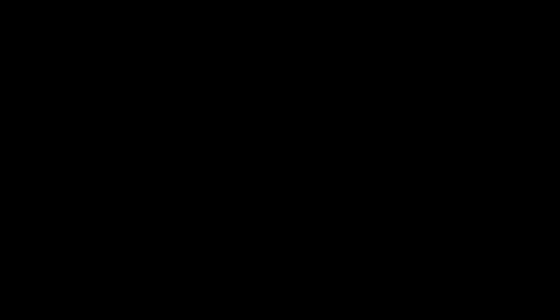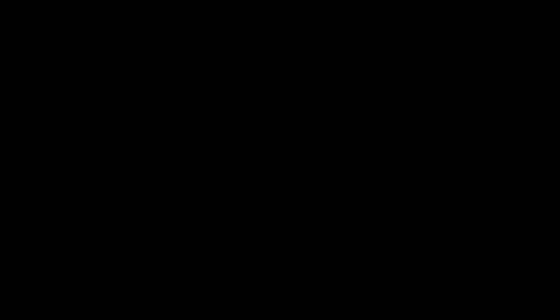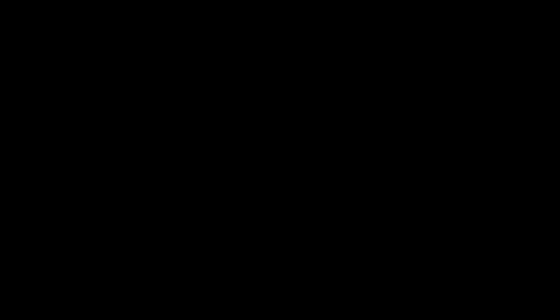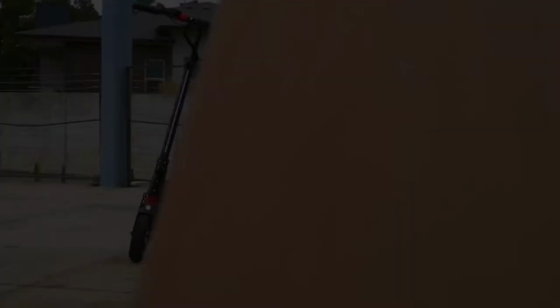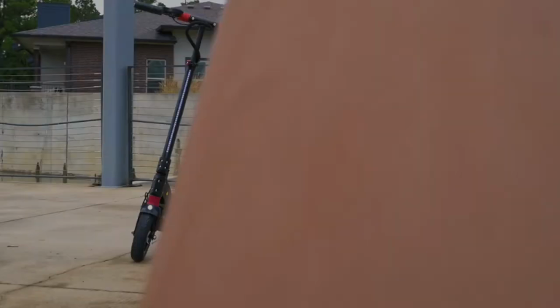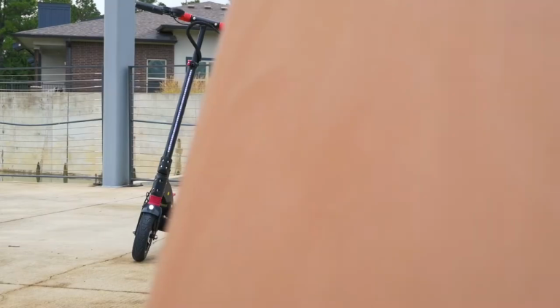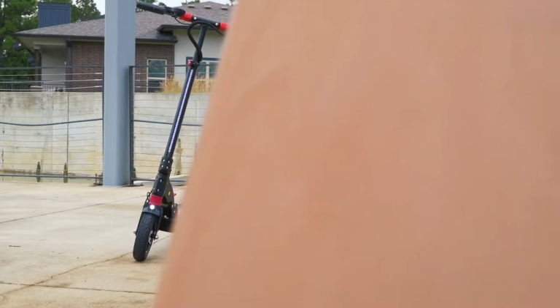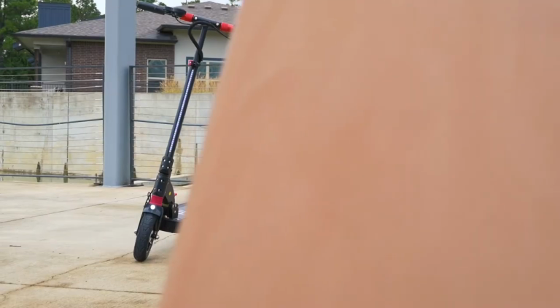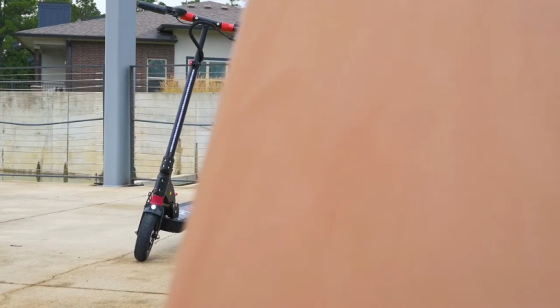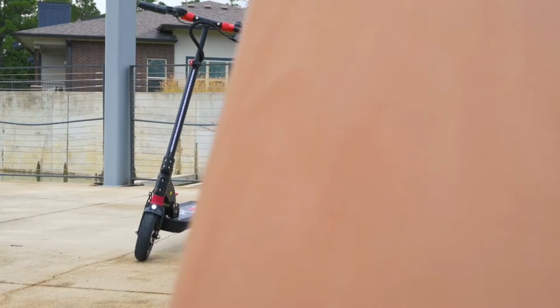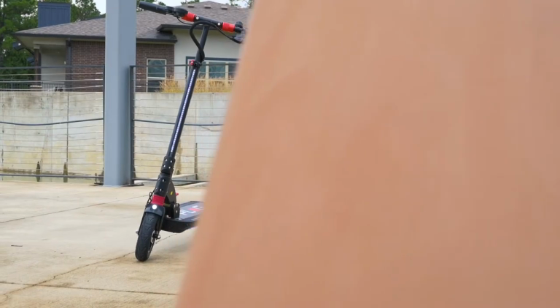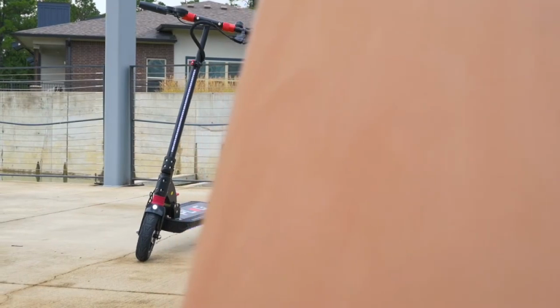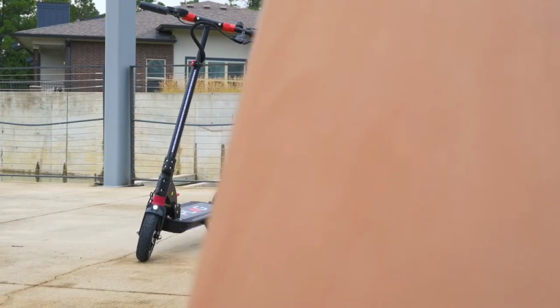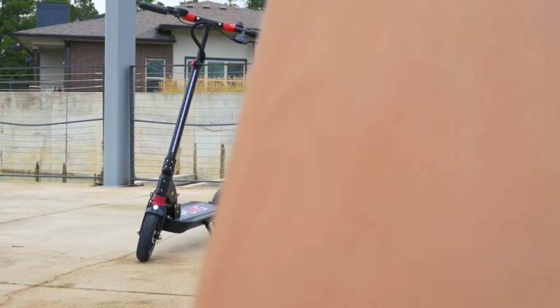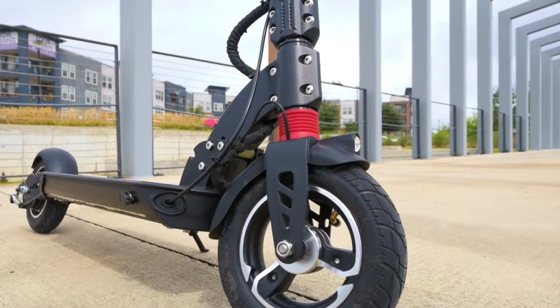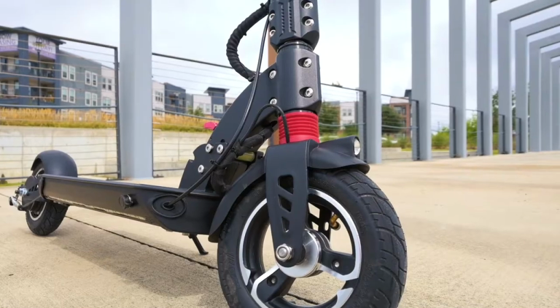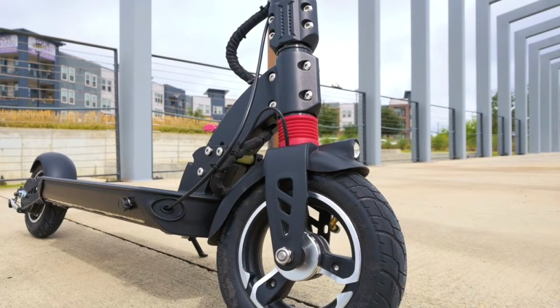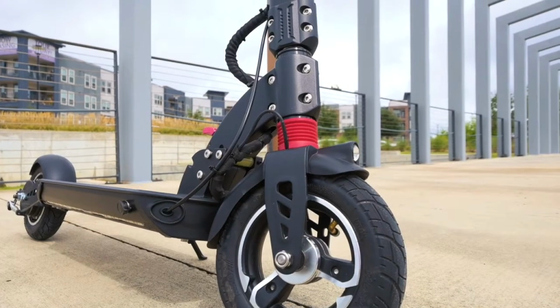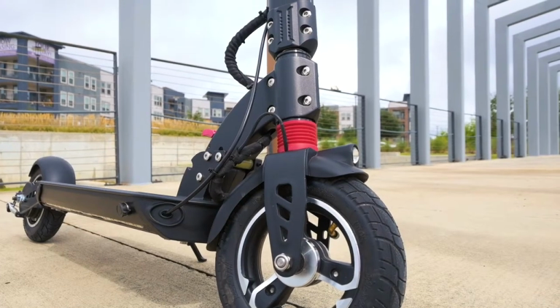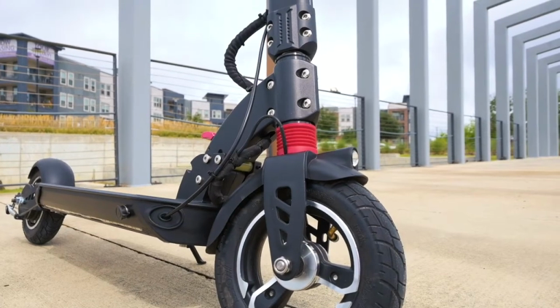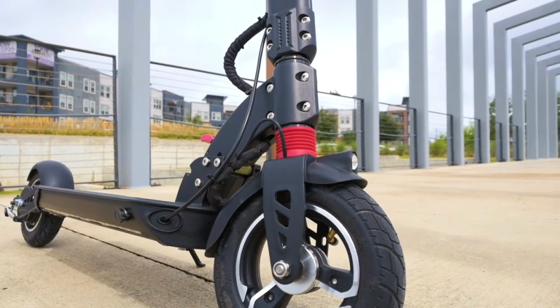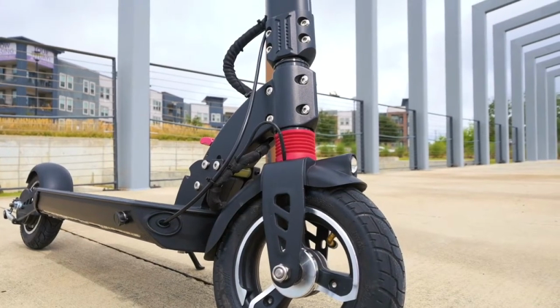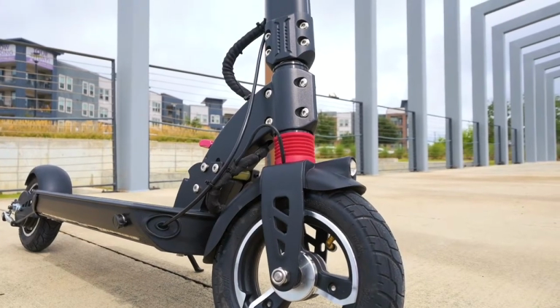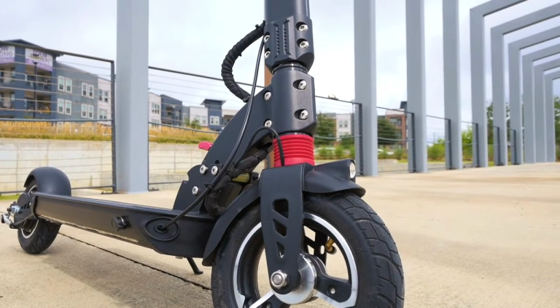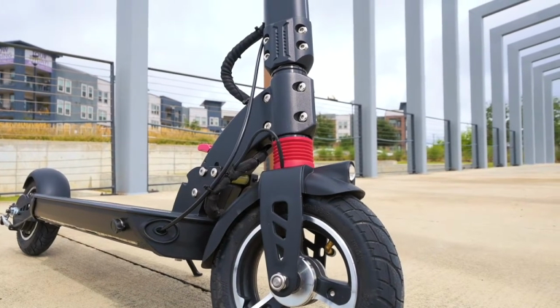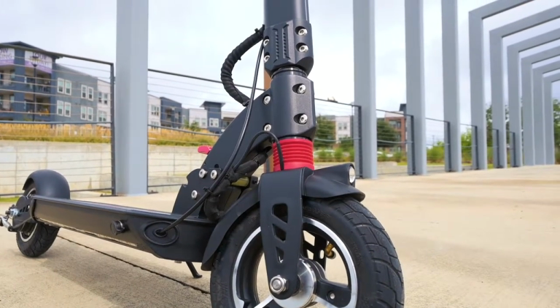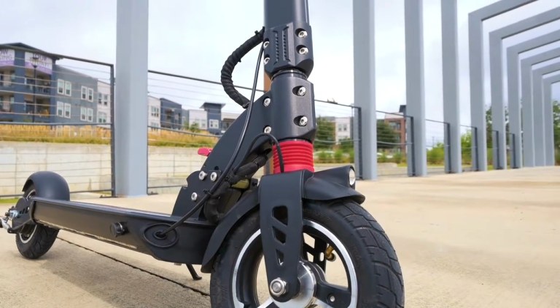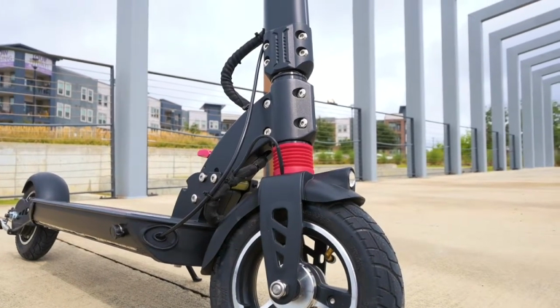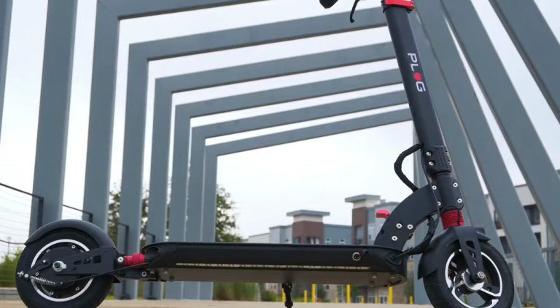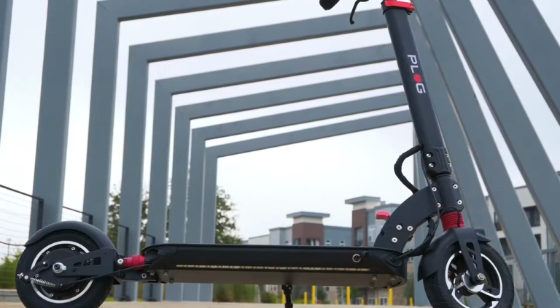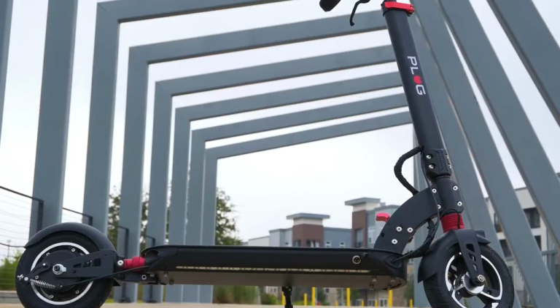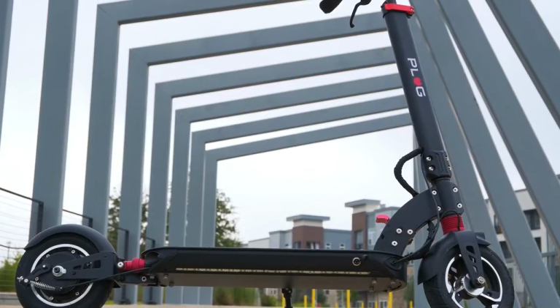Welcome back to another Innovation Review. Today we're going to be checking out the Runner from Plug.